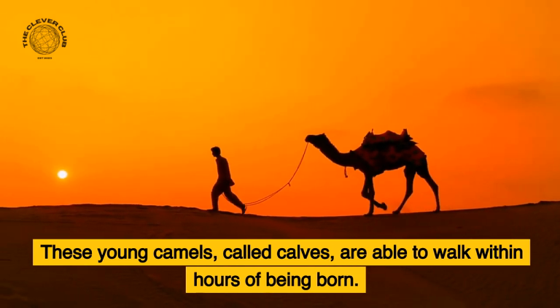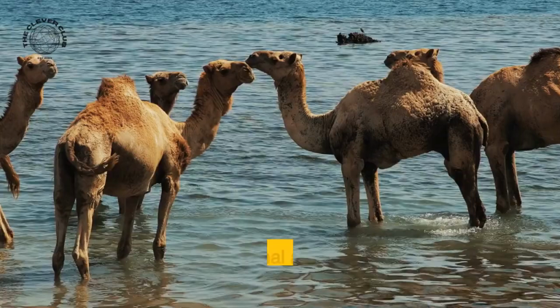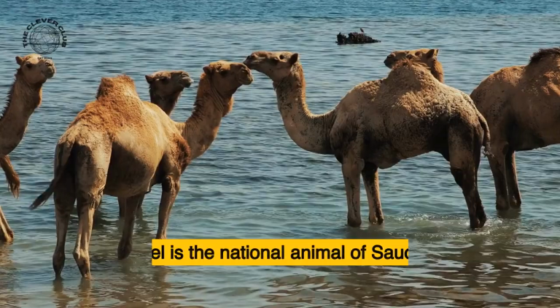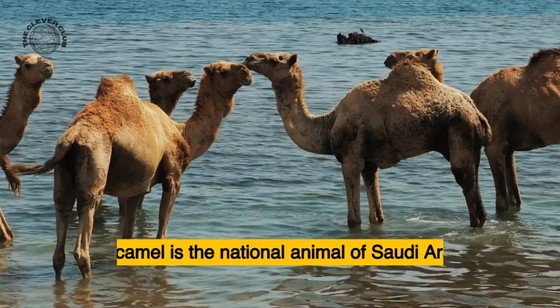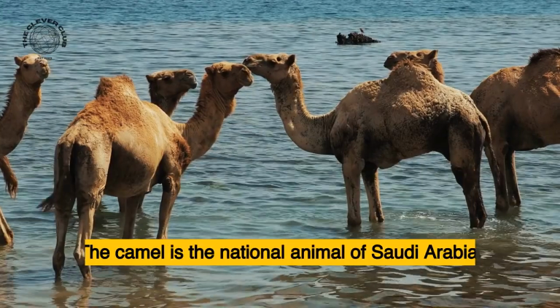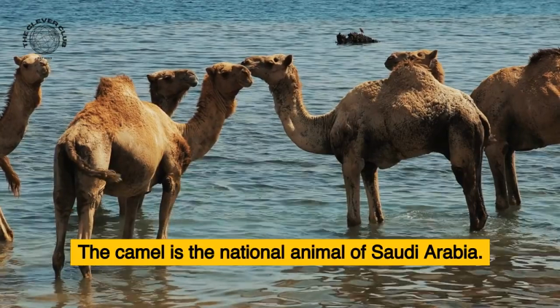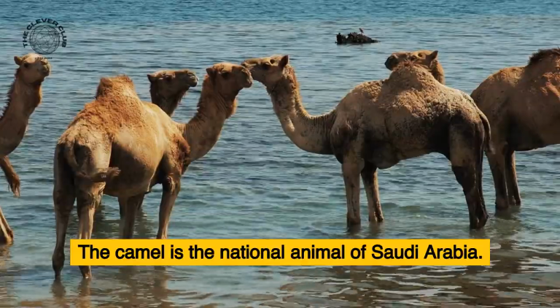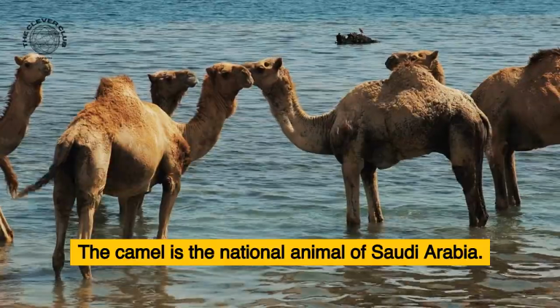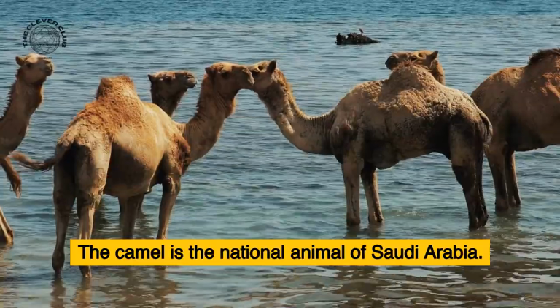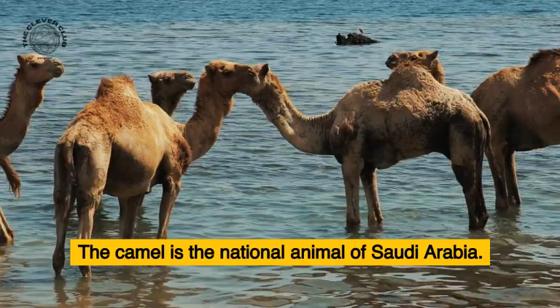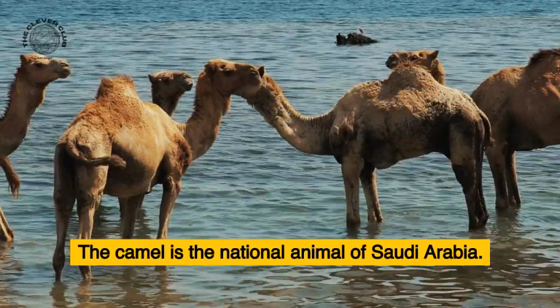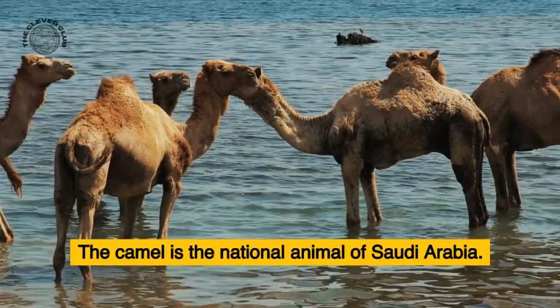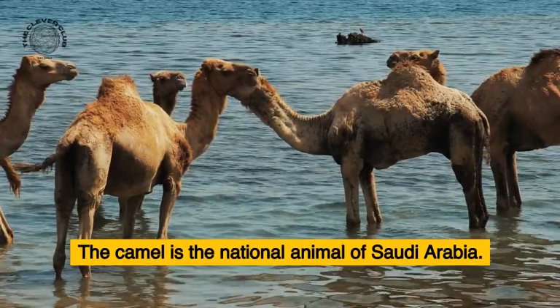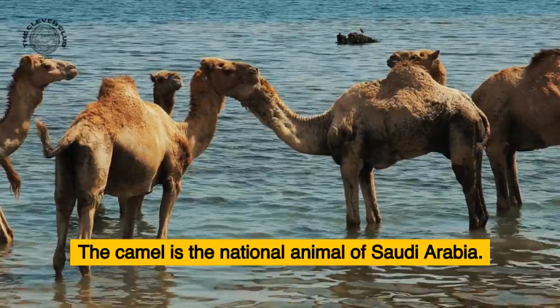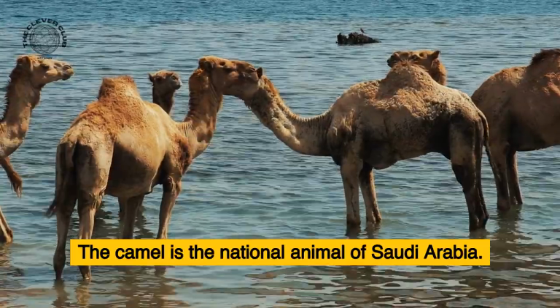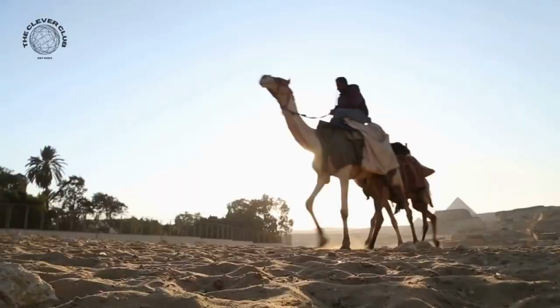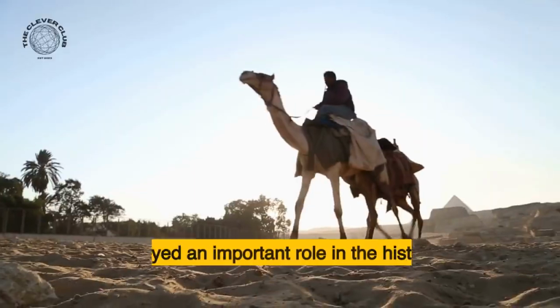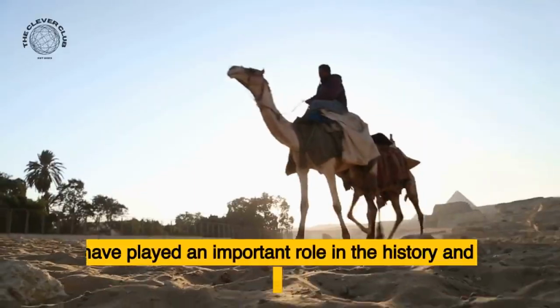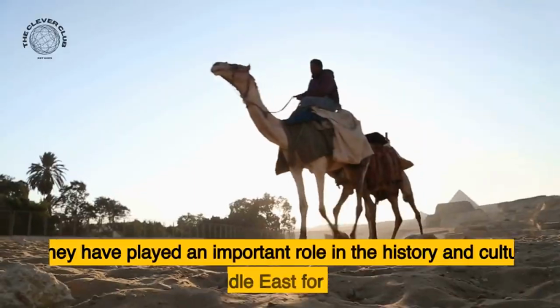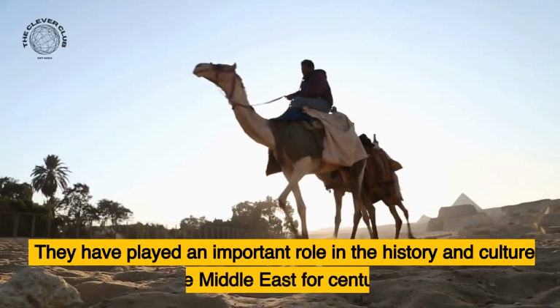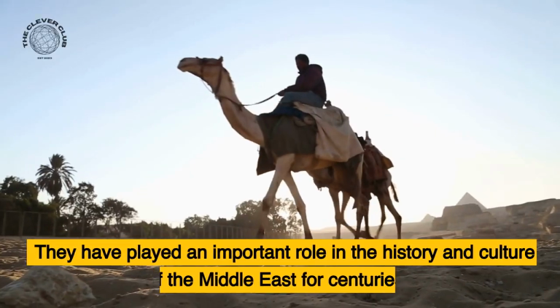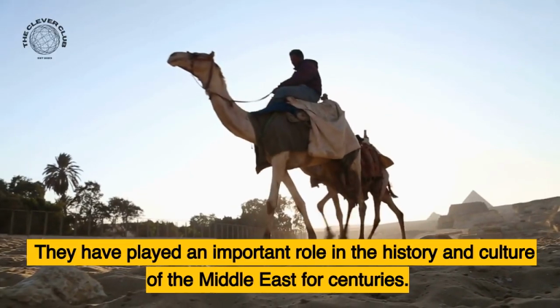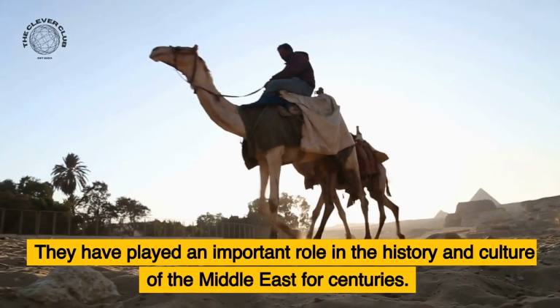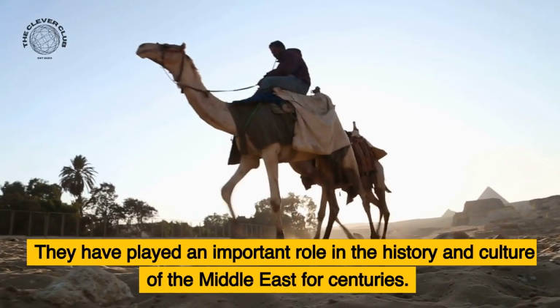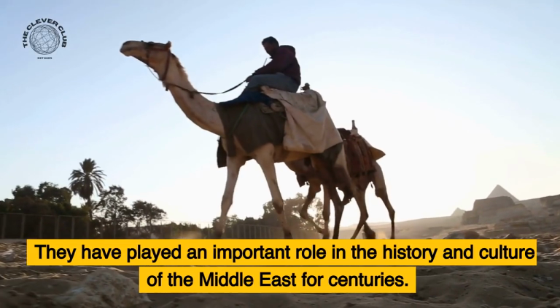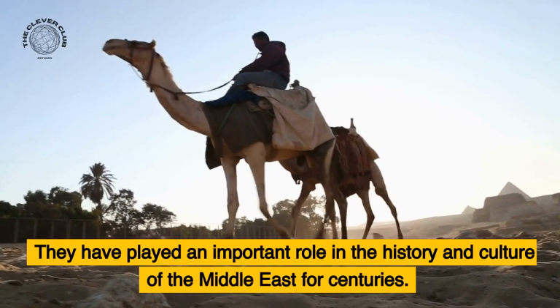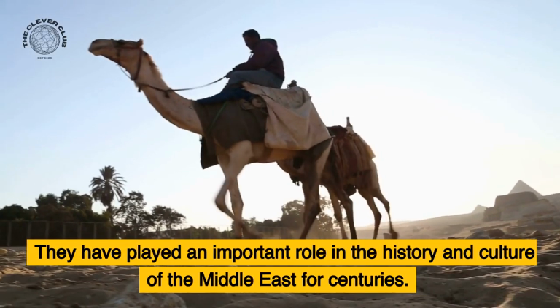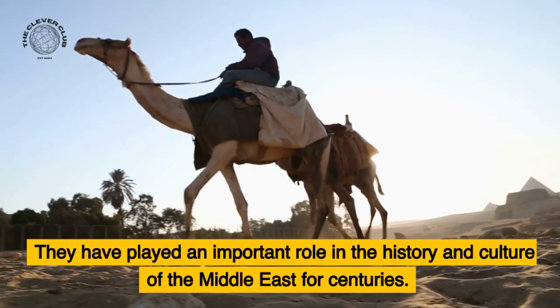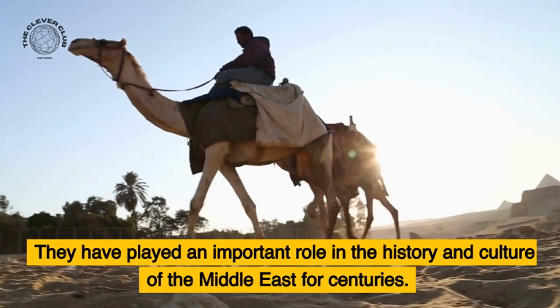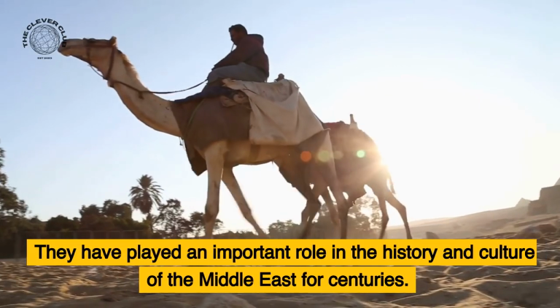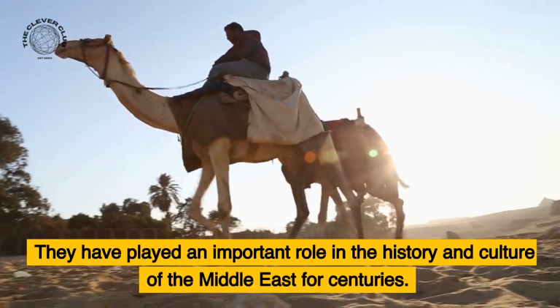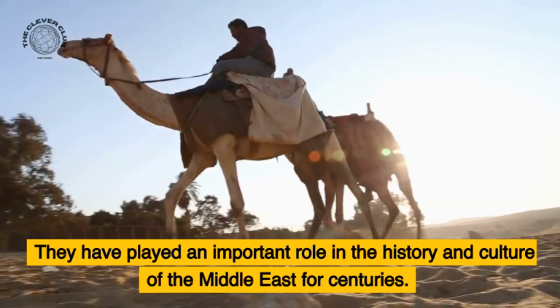The camel is the national animal of Saudi Arabia. They have played an important role in the history and culture of the Middle East for centuries.